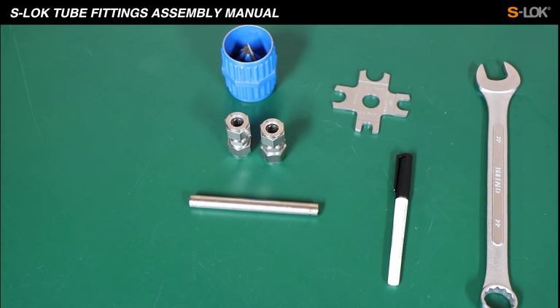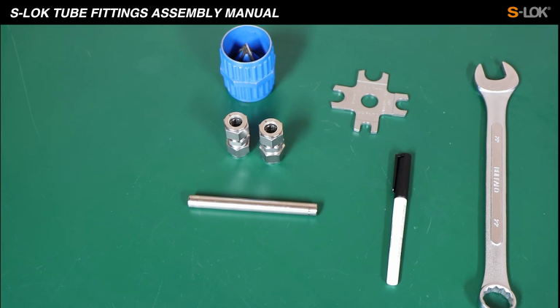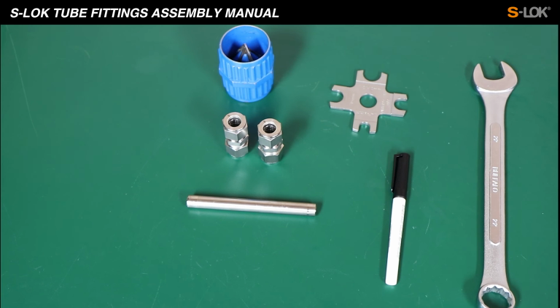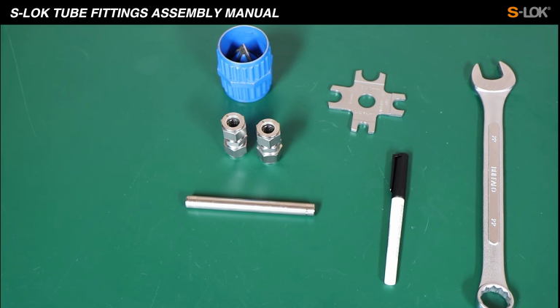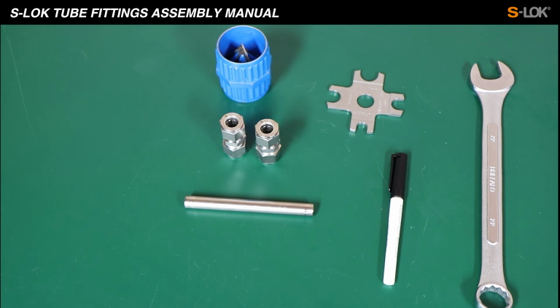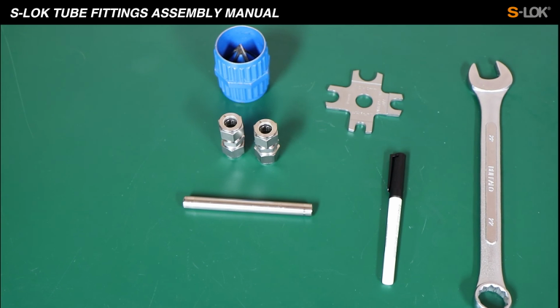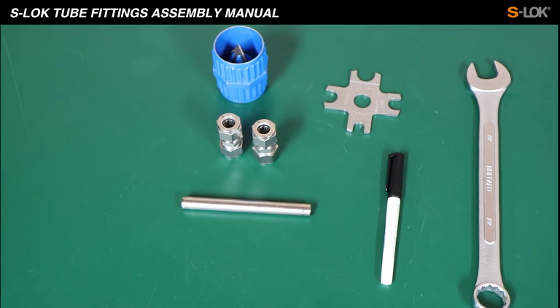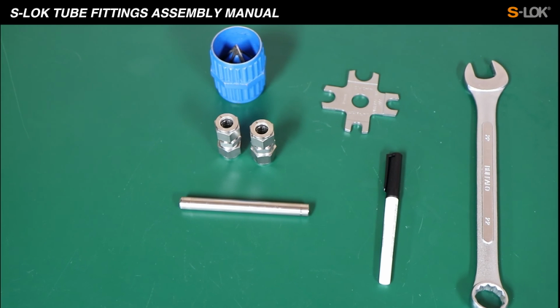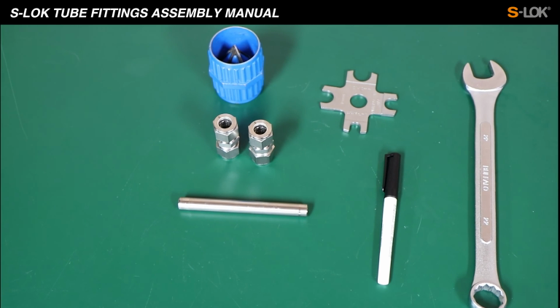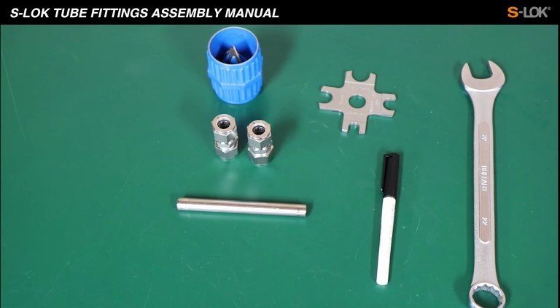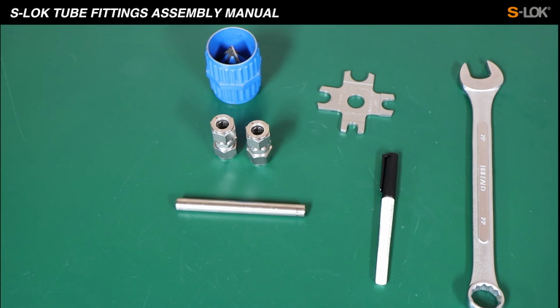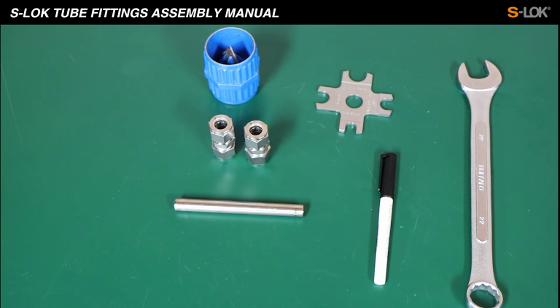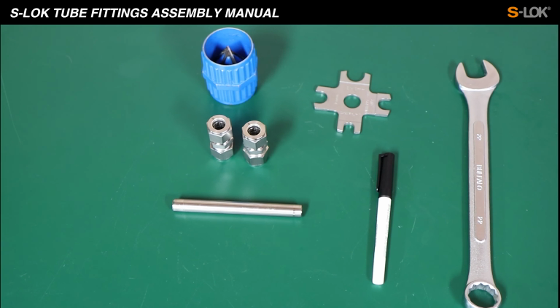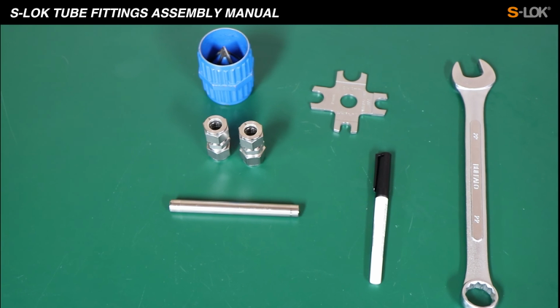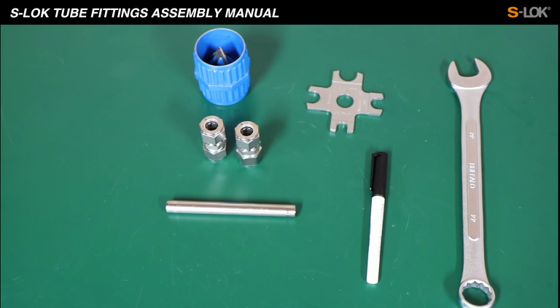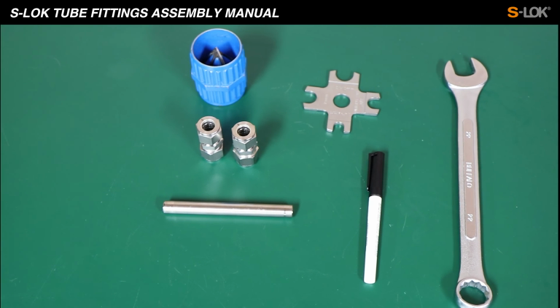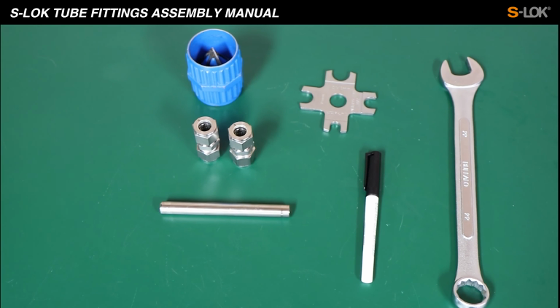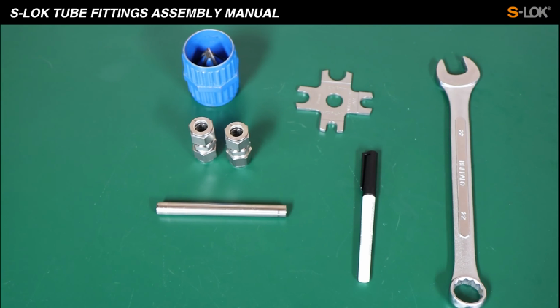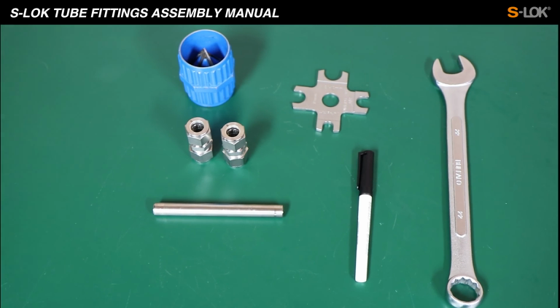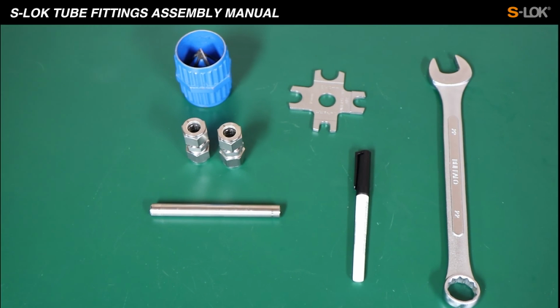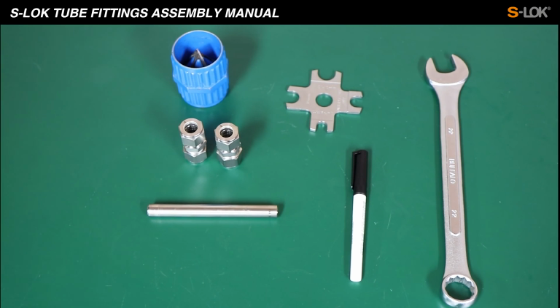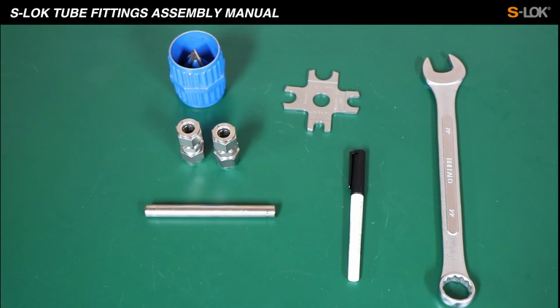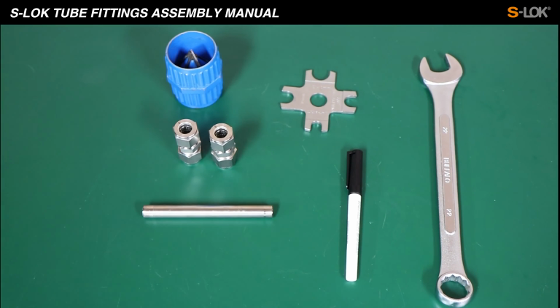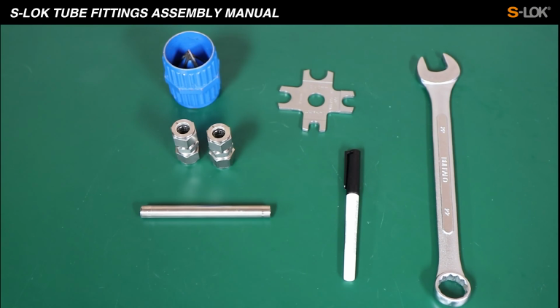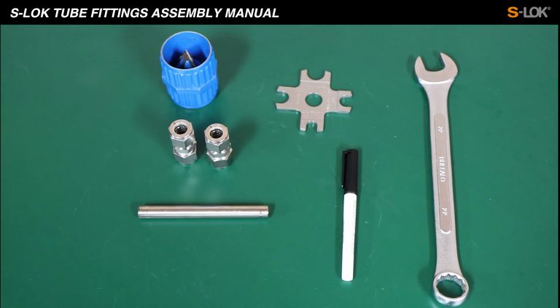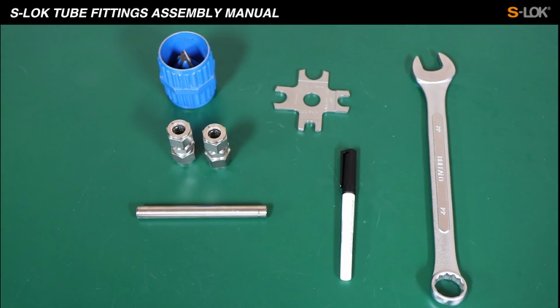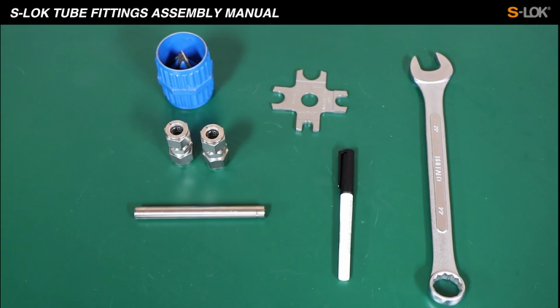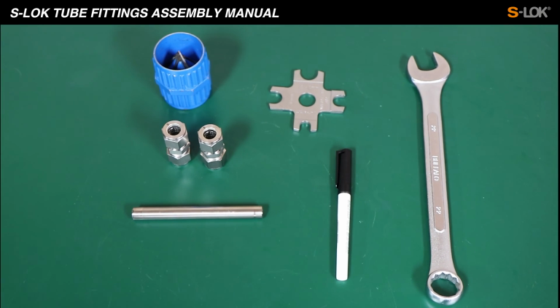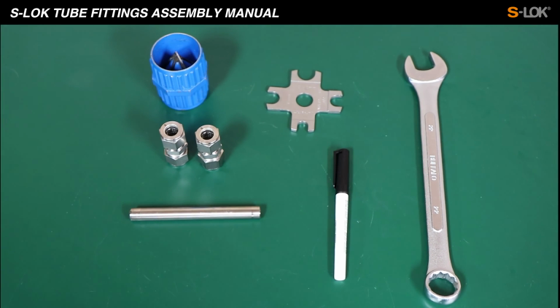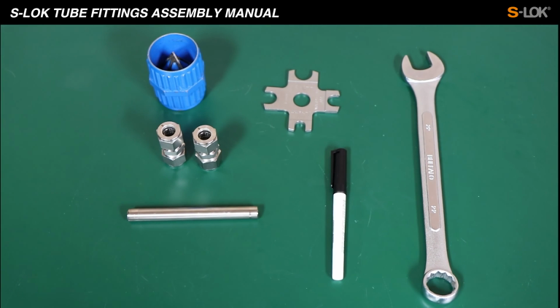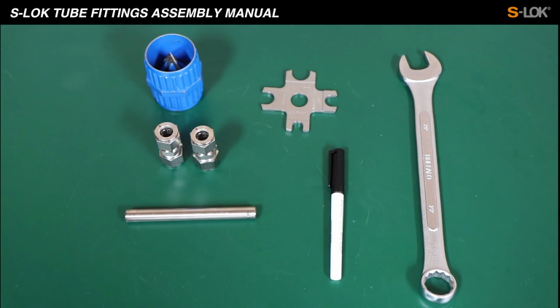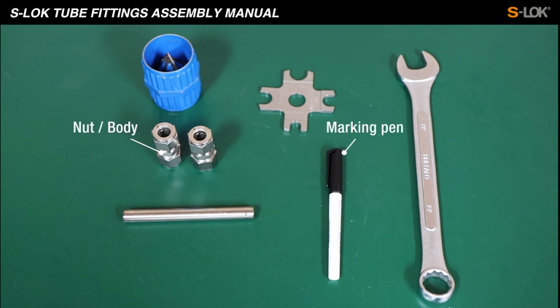In this video clip we will be demonstrating how to assemble S-Lock tube fittings with tube.